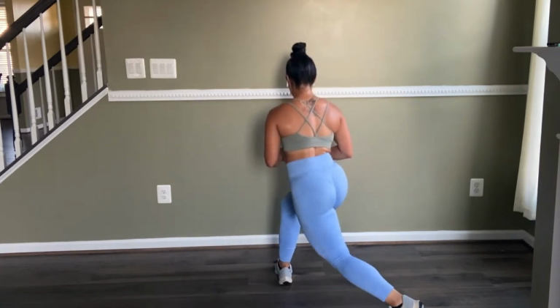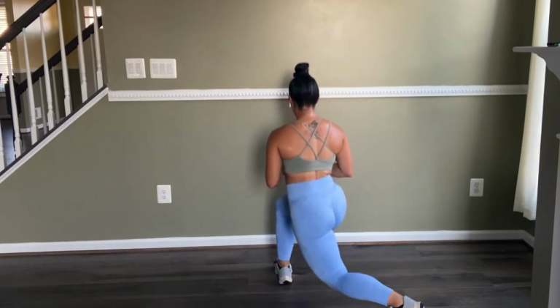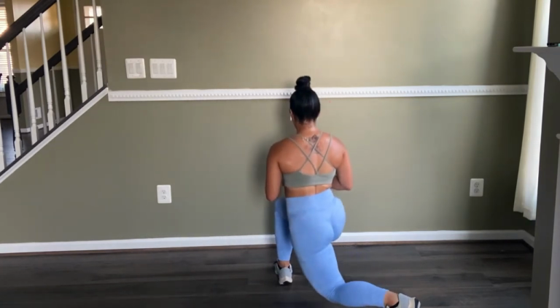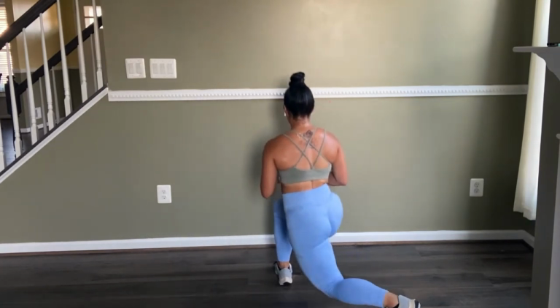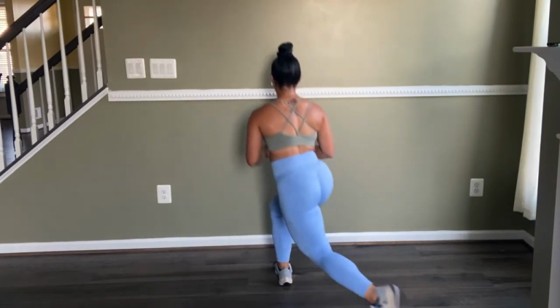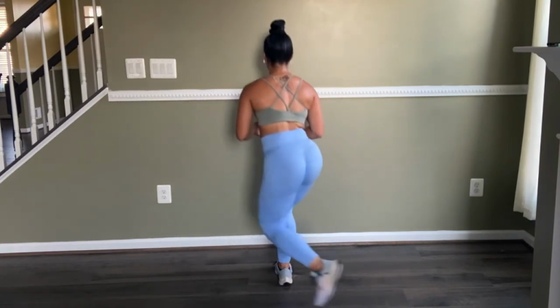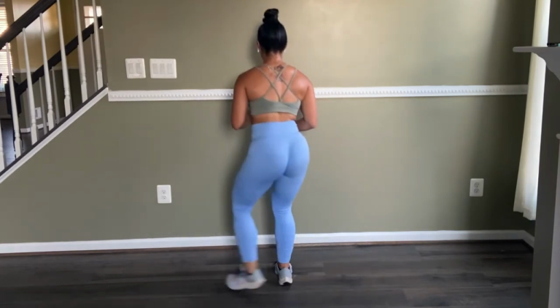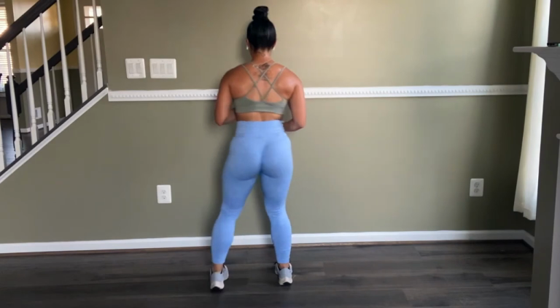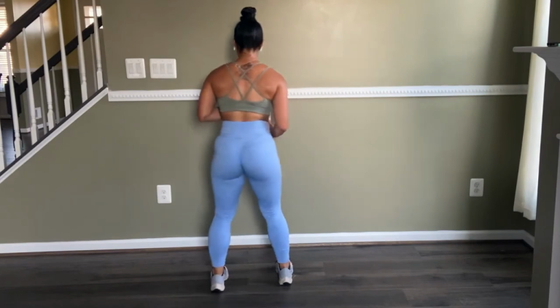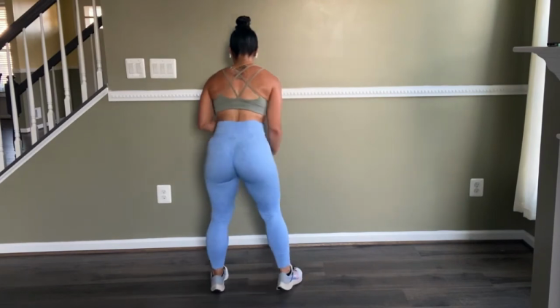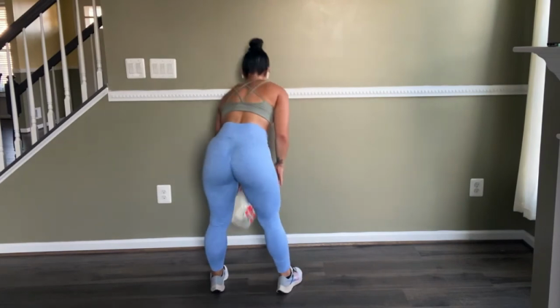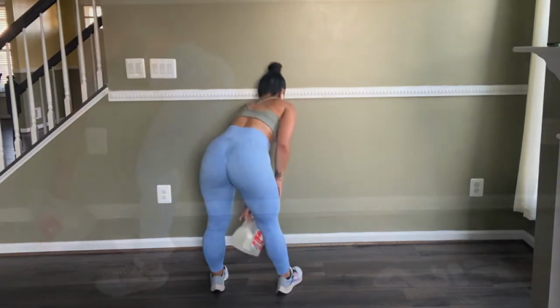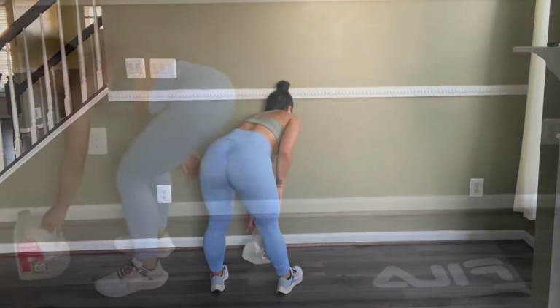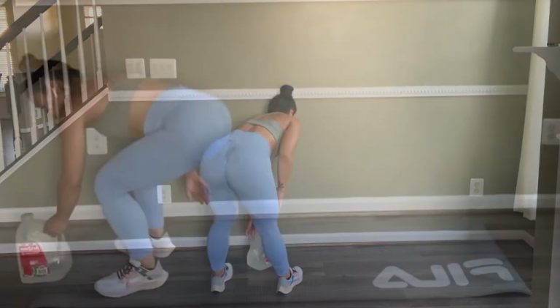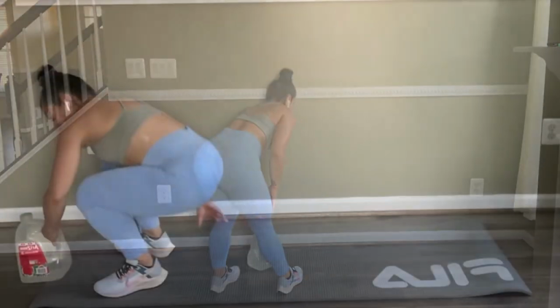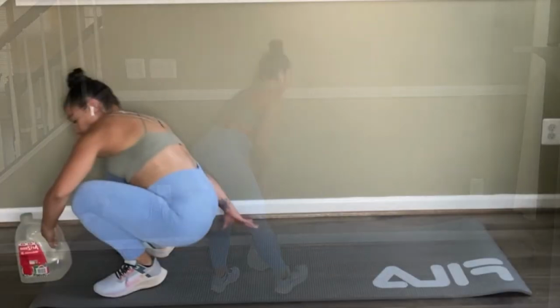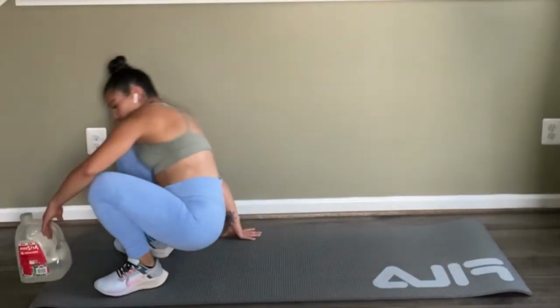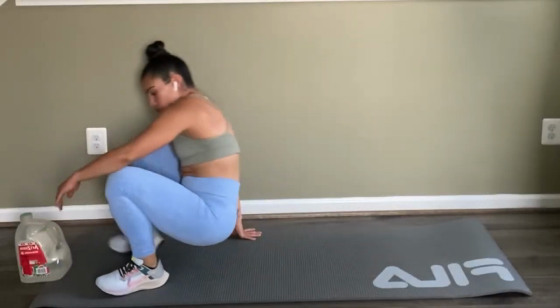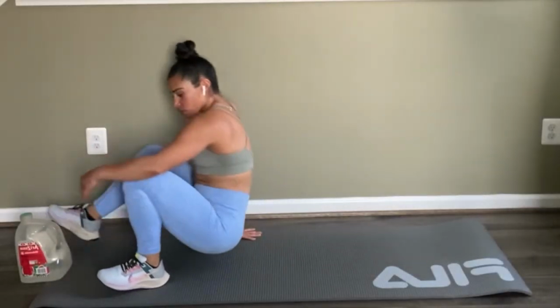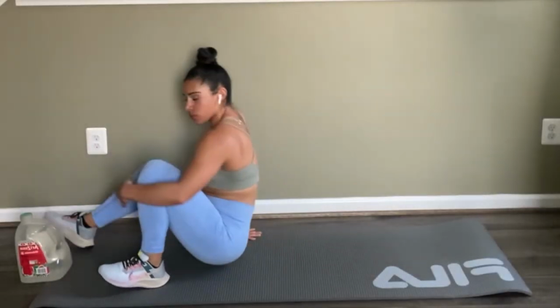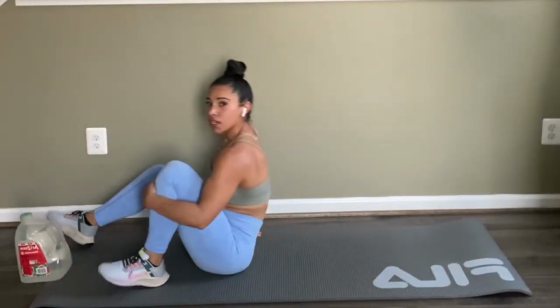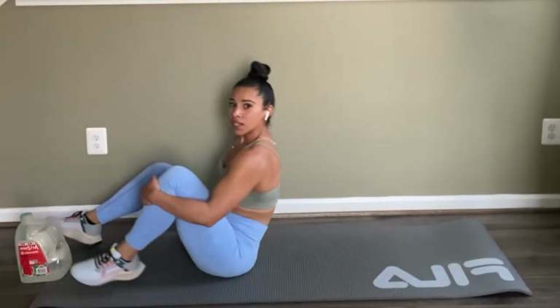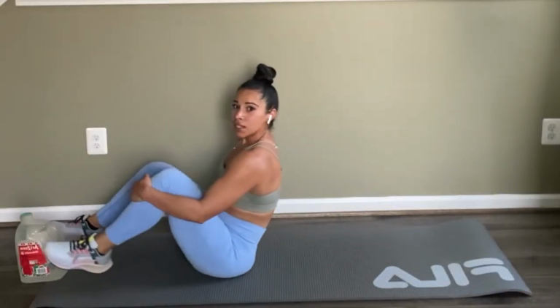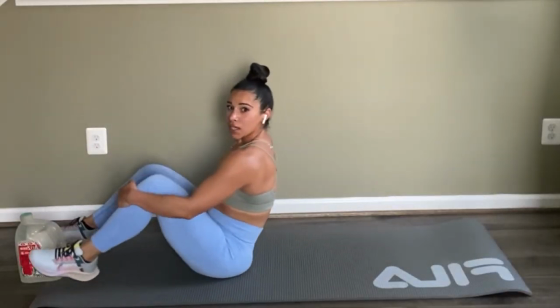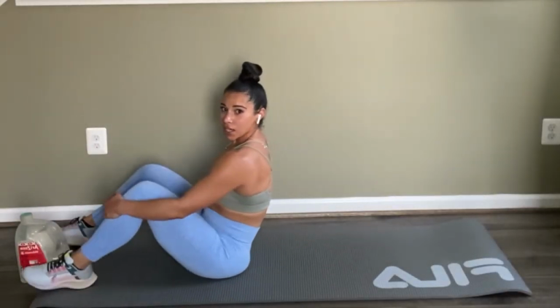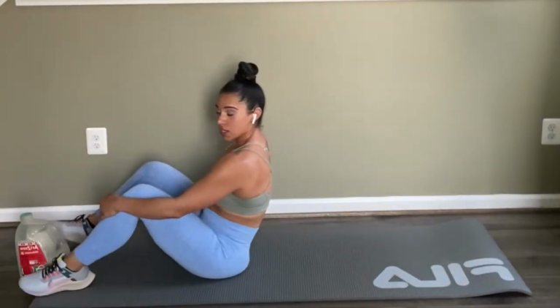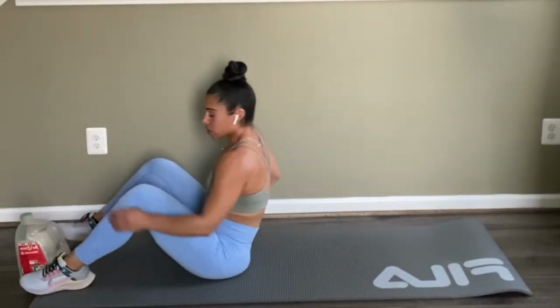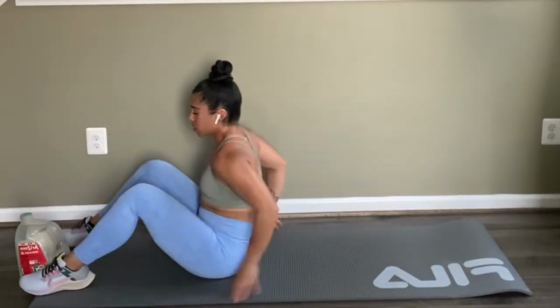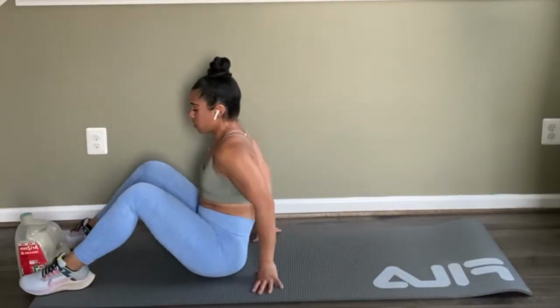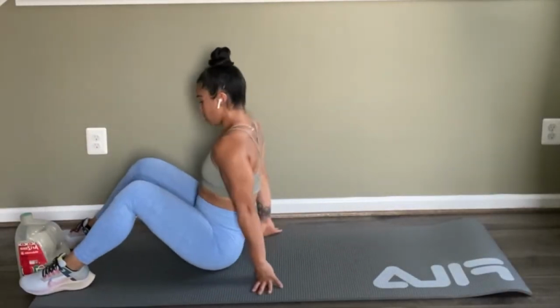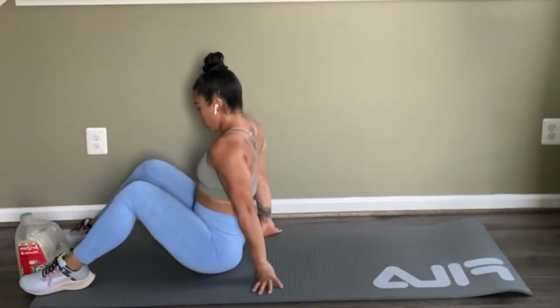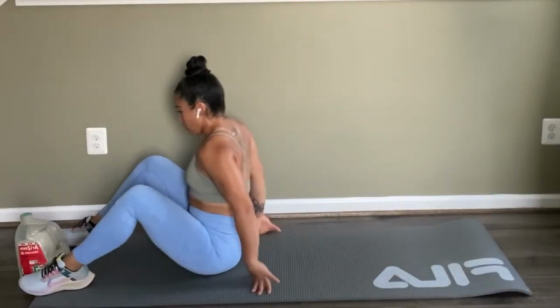Don't forget to breathe — on this day it was really hot, so drink your water. For those of you wondering how much water I drink: I drink the whole gallon, in case you haven't seen my Instagram stories.